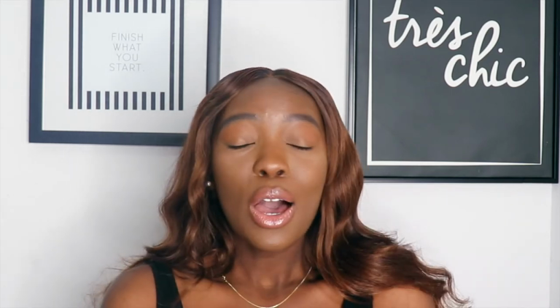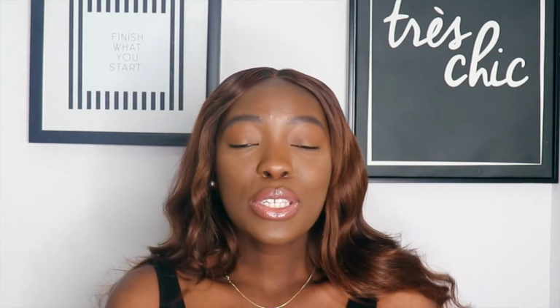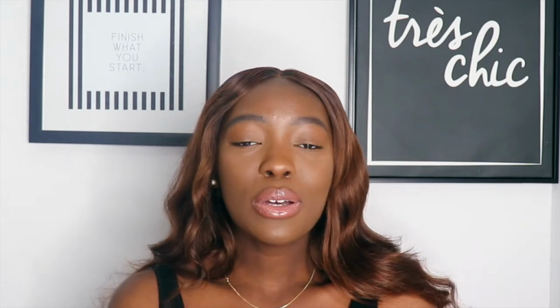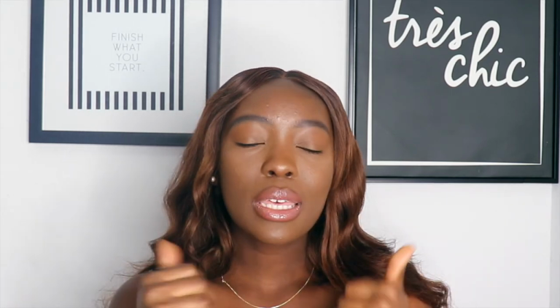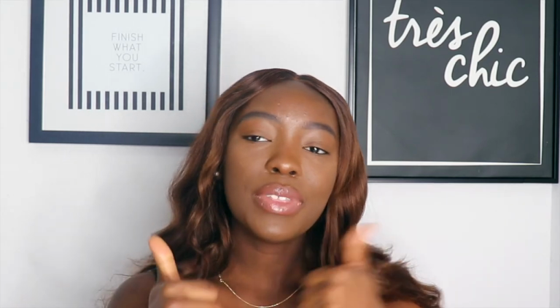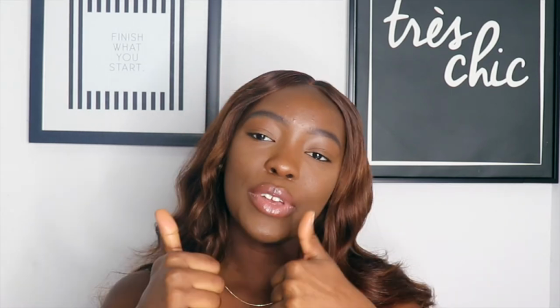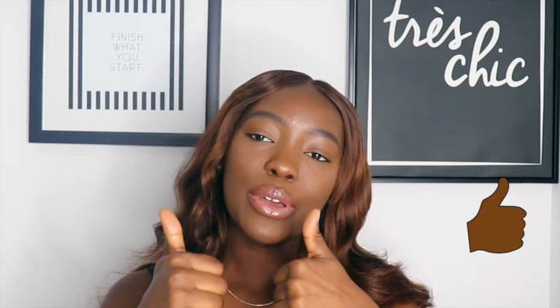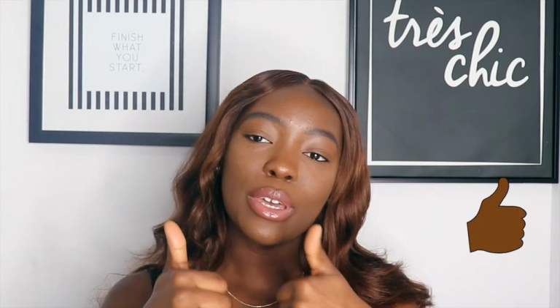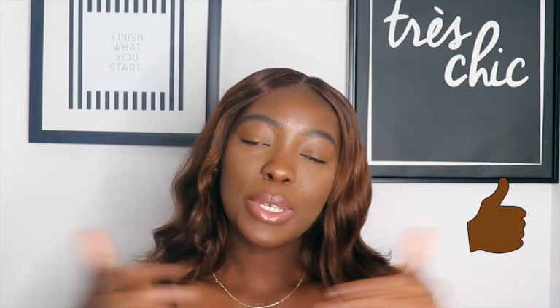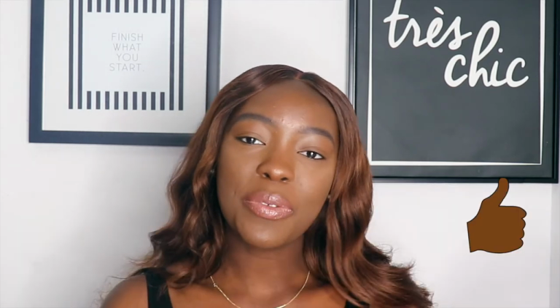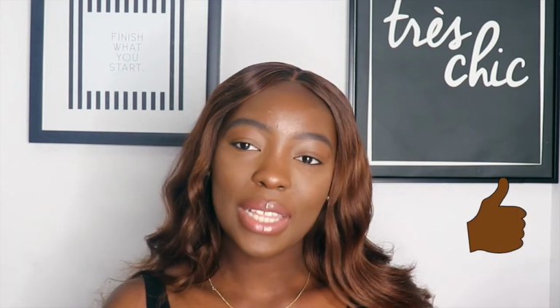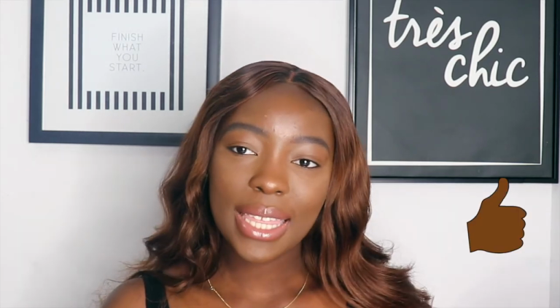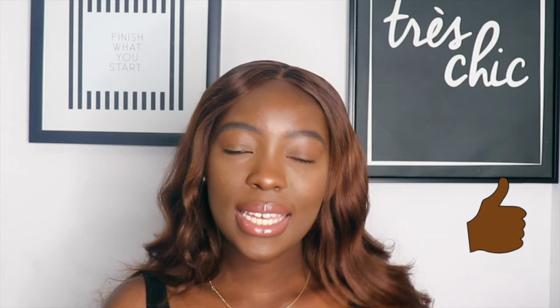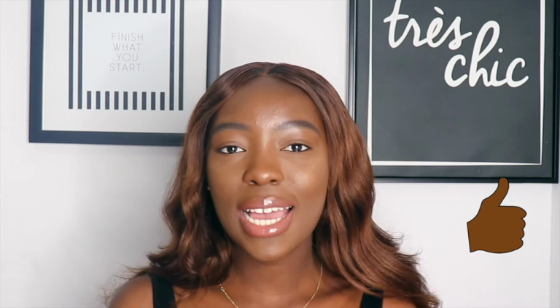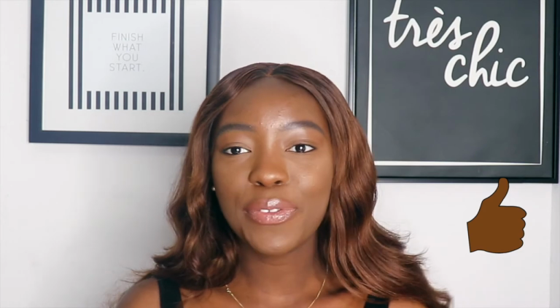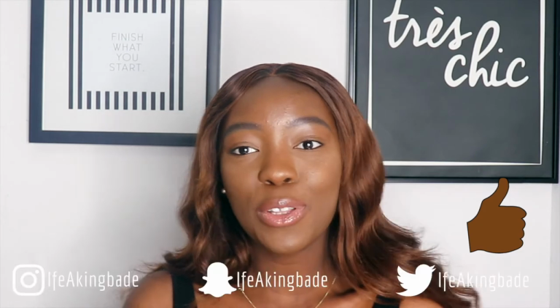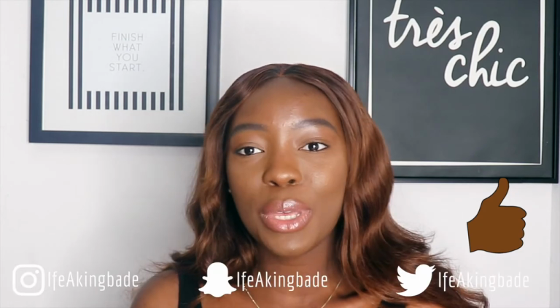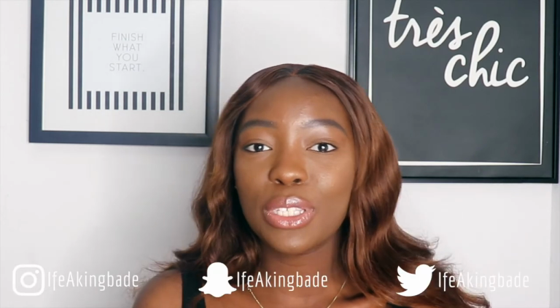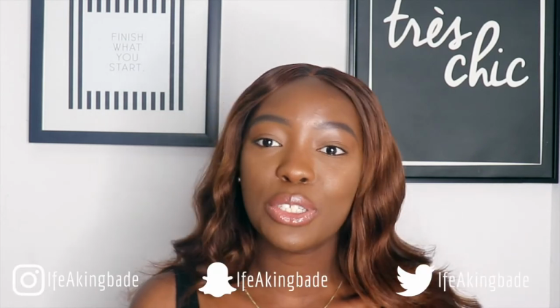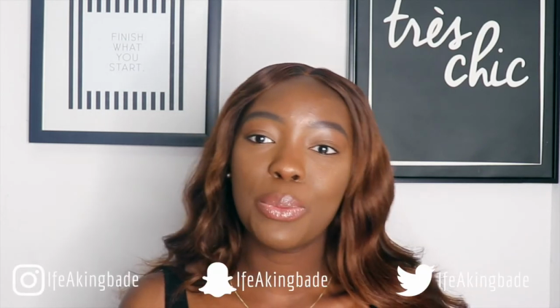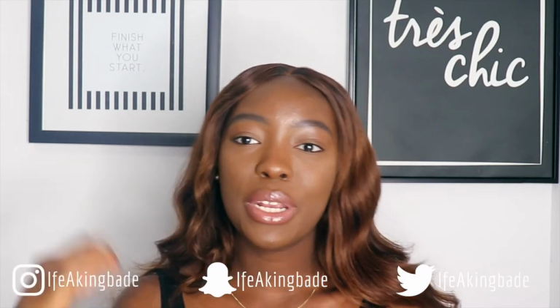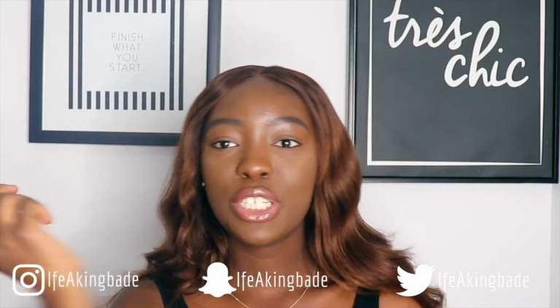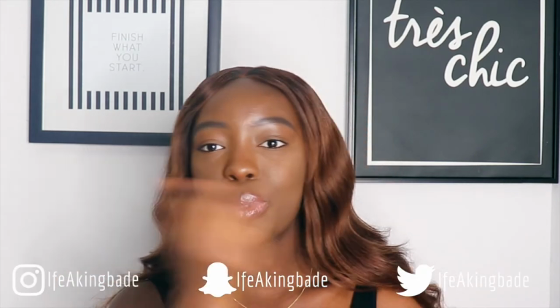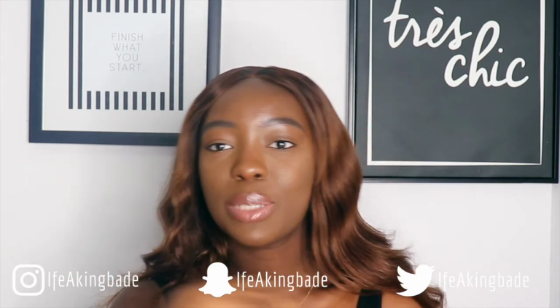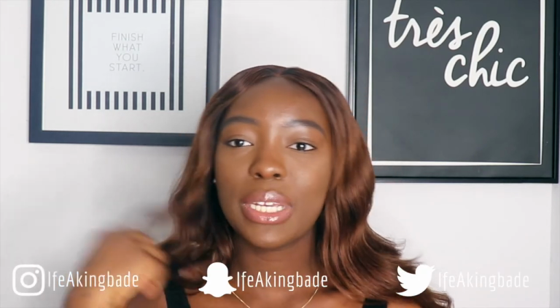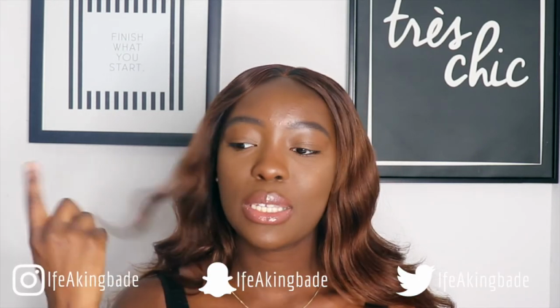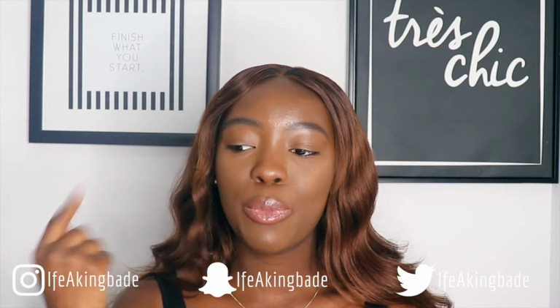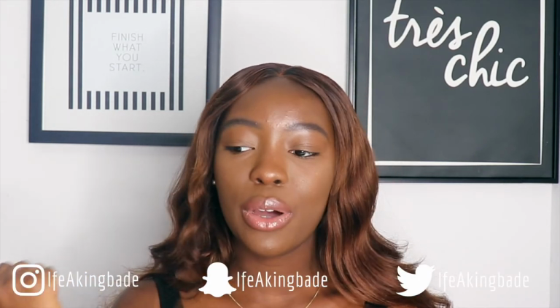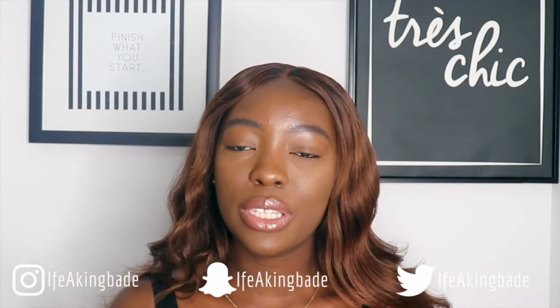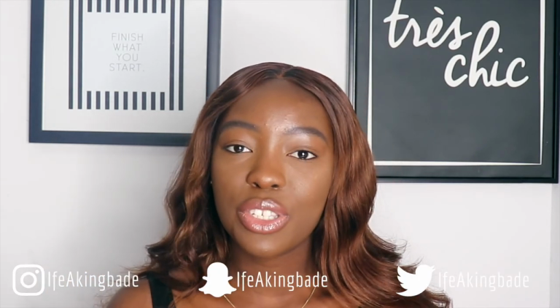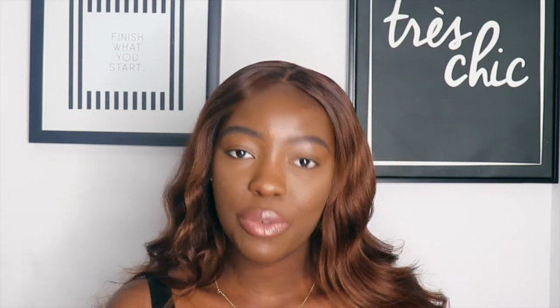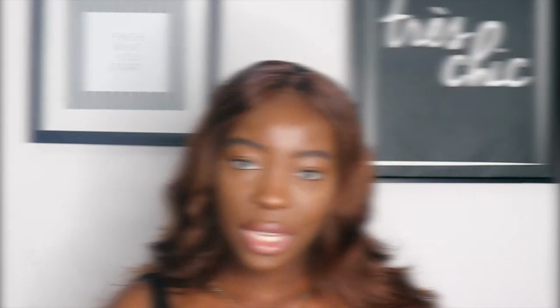Also, give this video a thumbs up if you like this, and follow me on social media — it should be displayed somewhere on the screen.